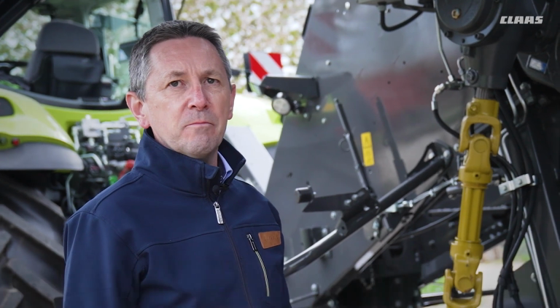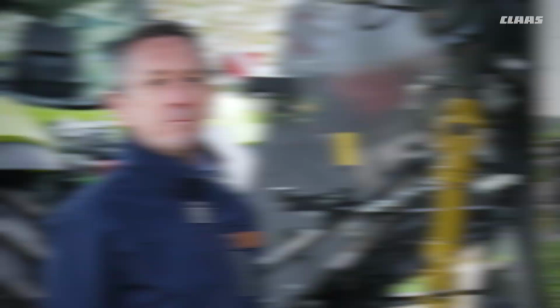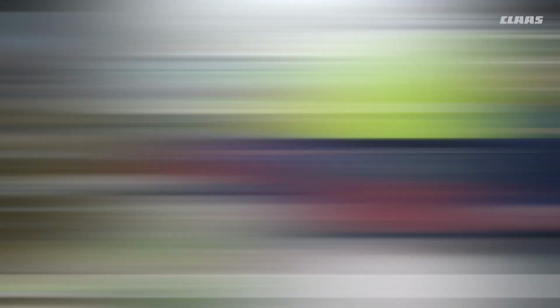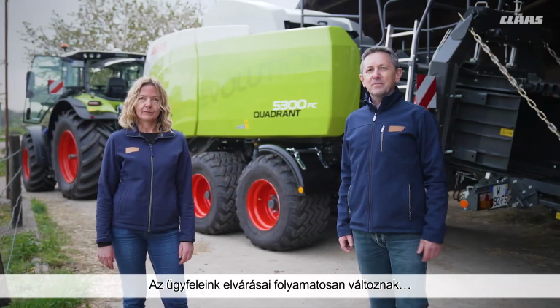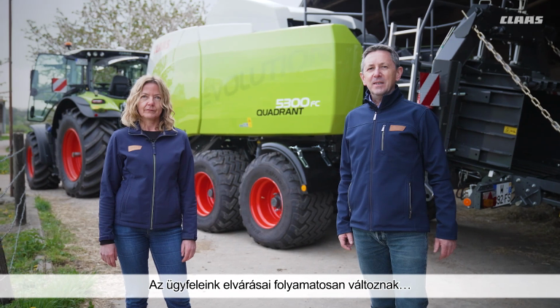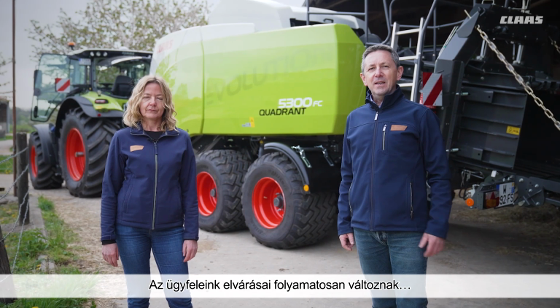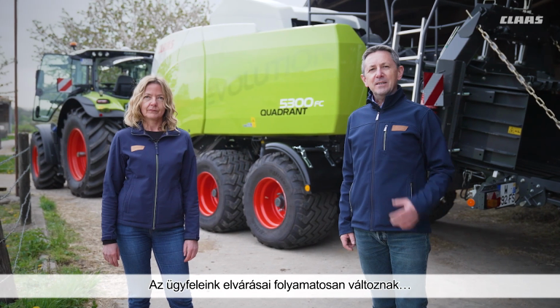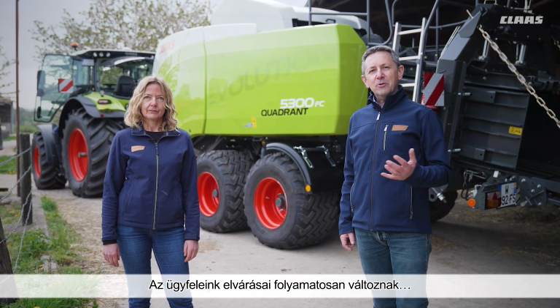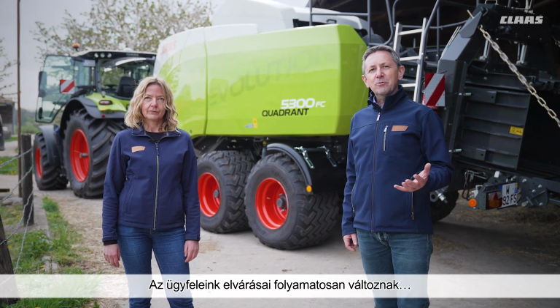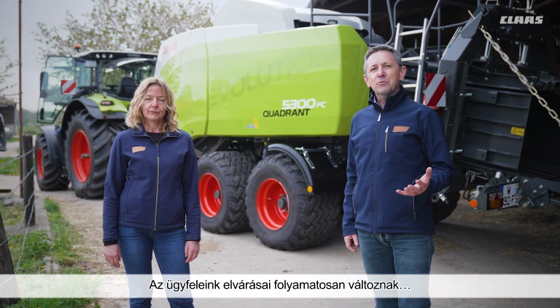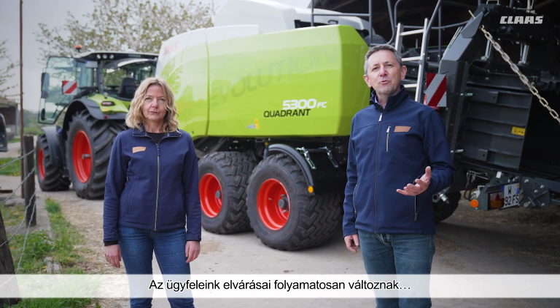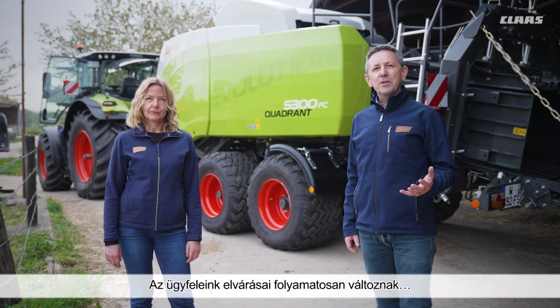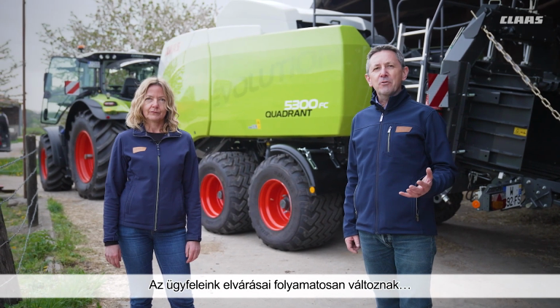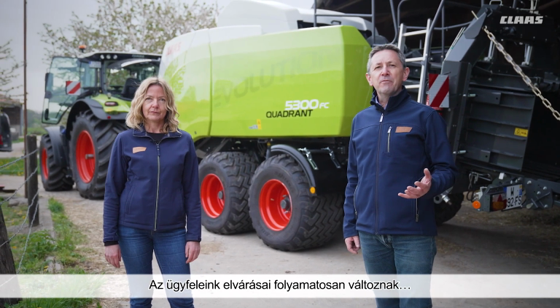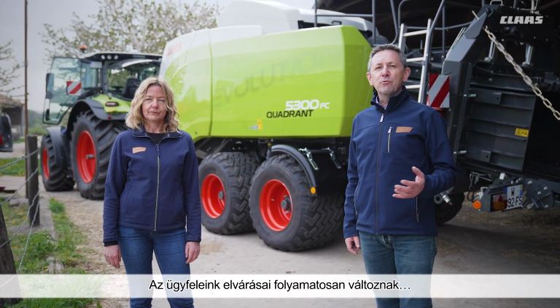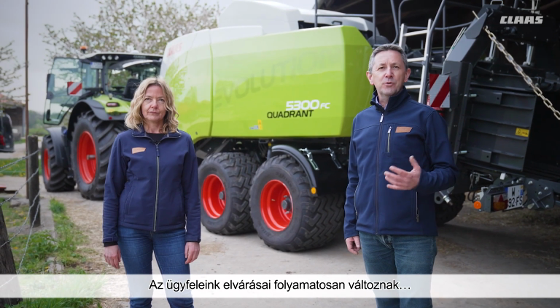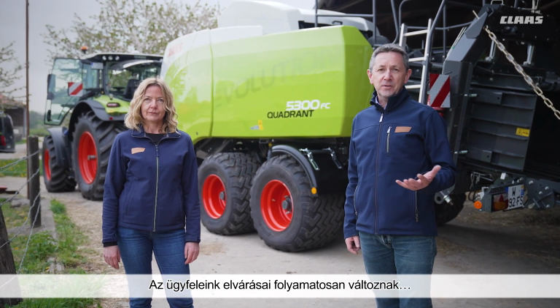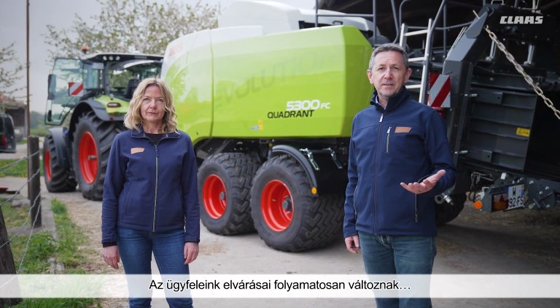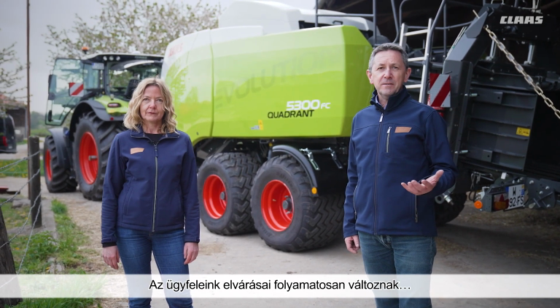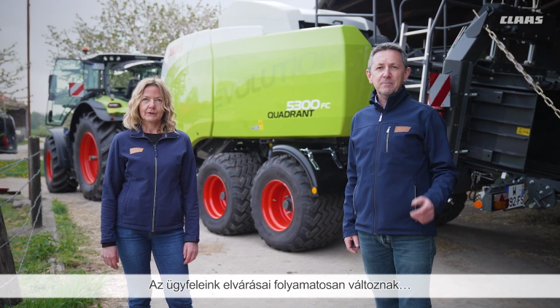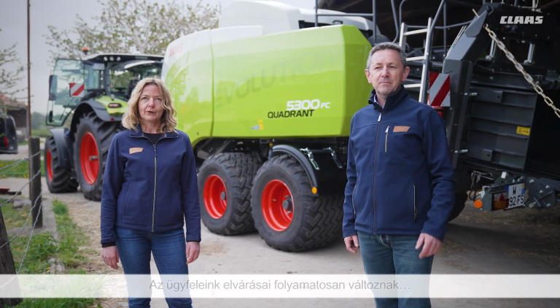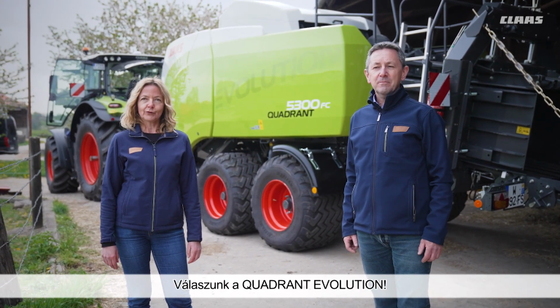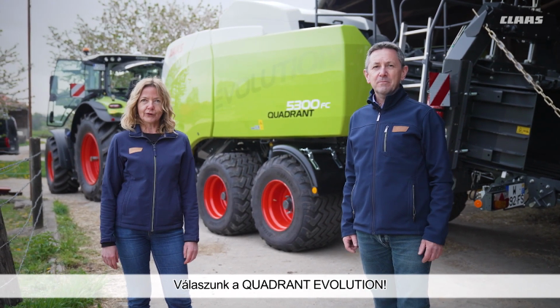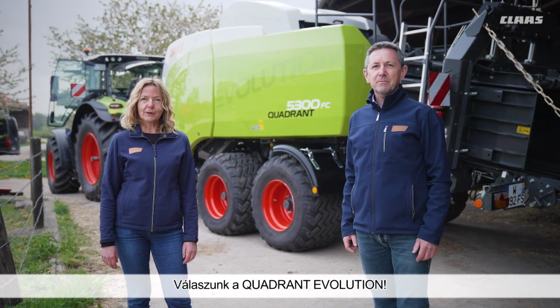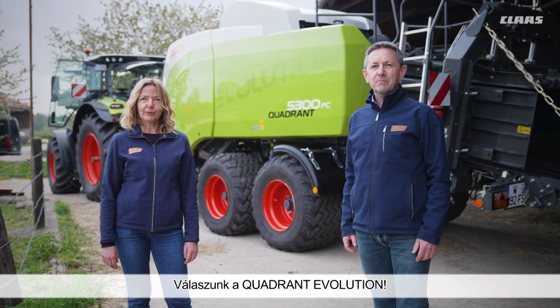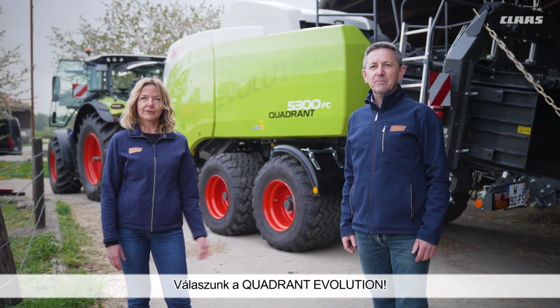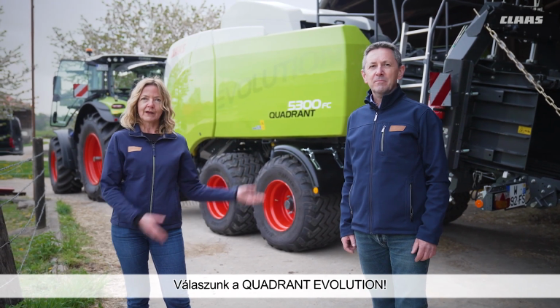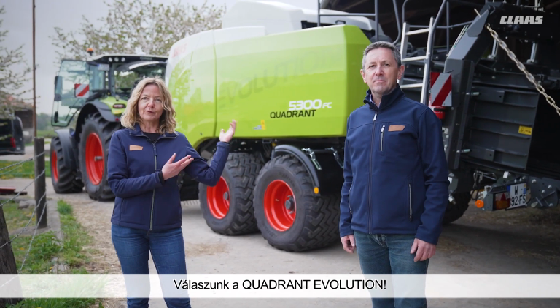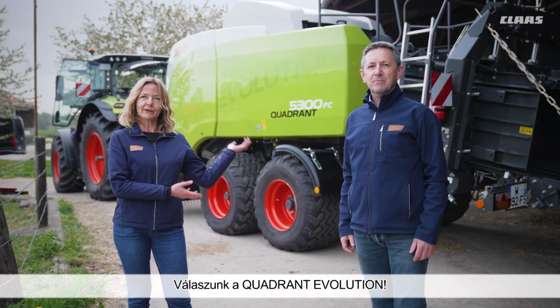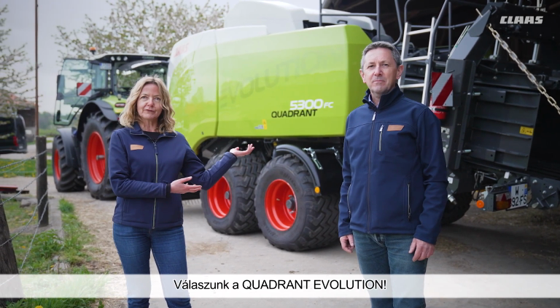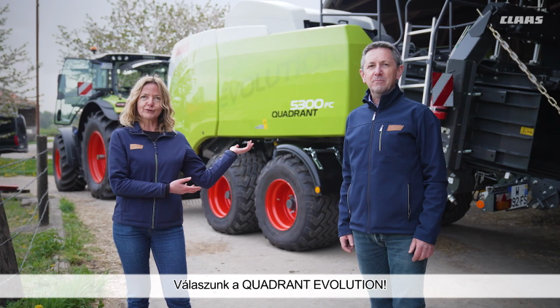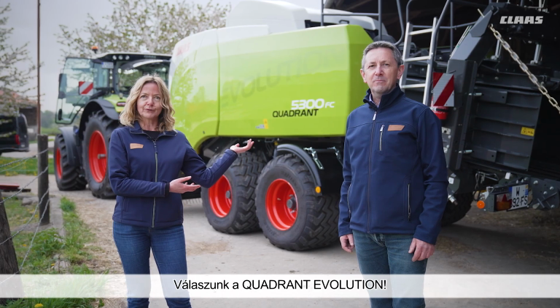The expectations of our customers are constantly evolving. Our response is the Quadrant Evolution.